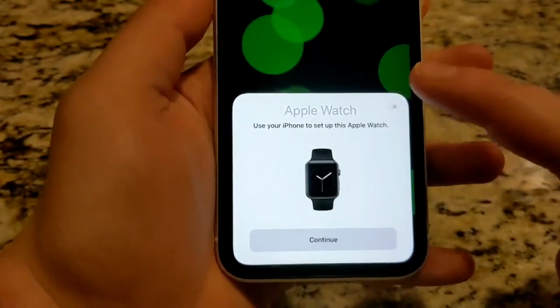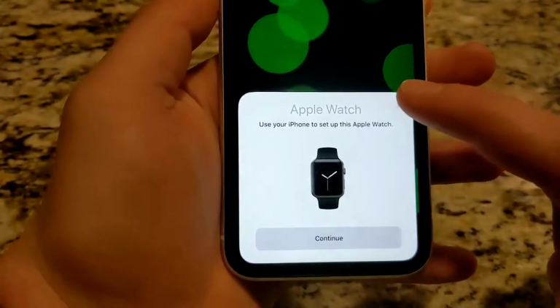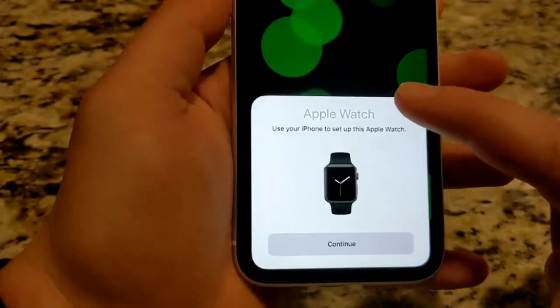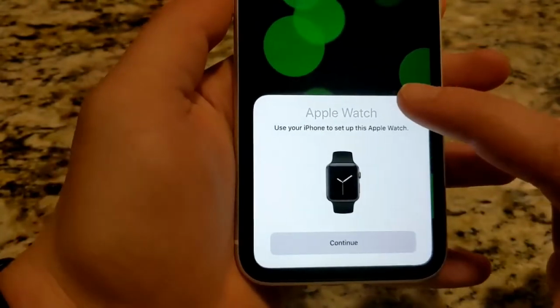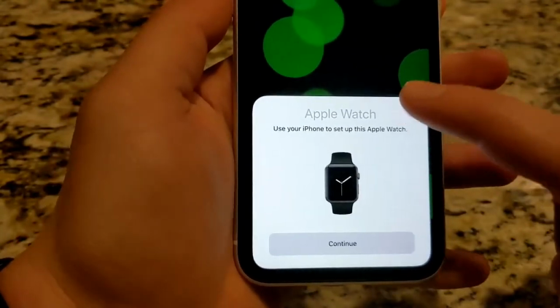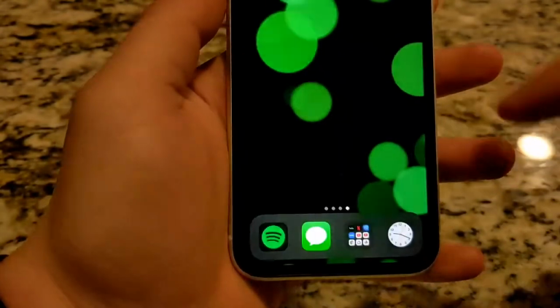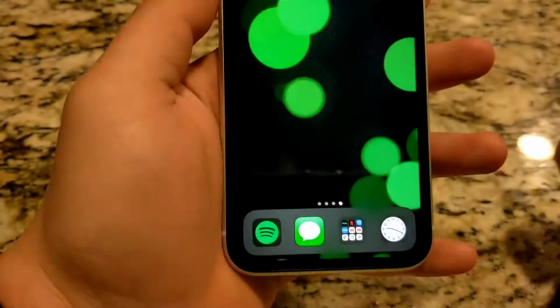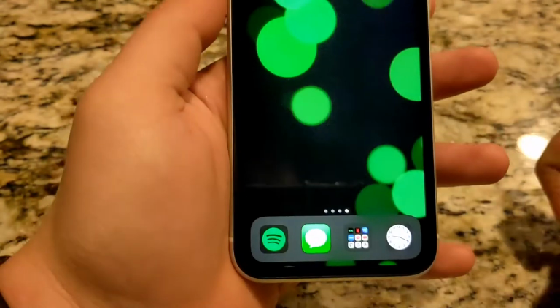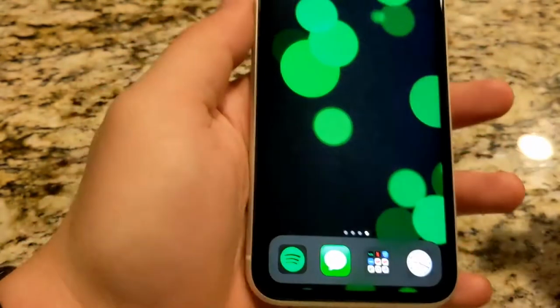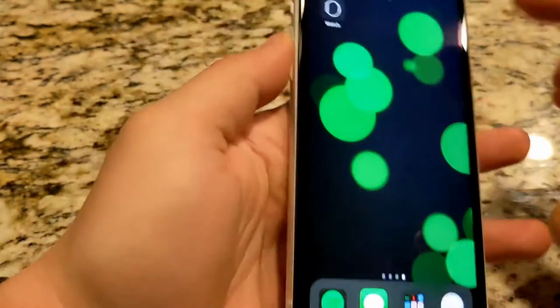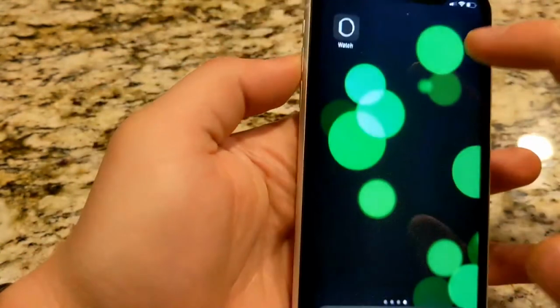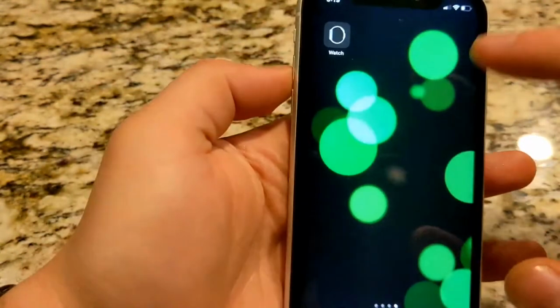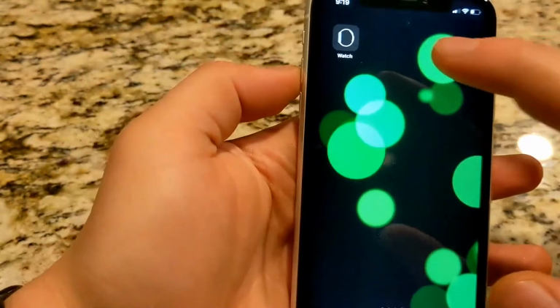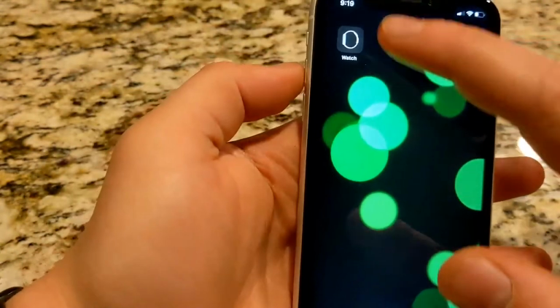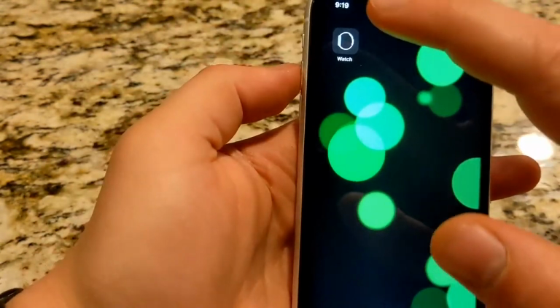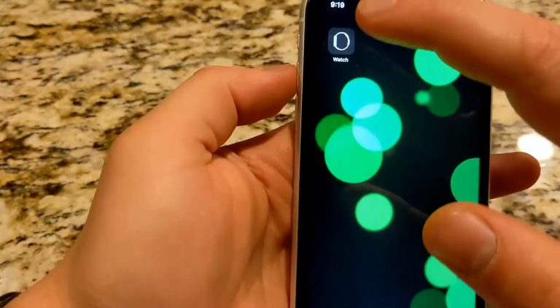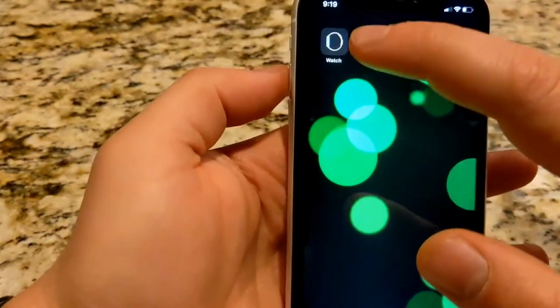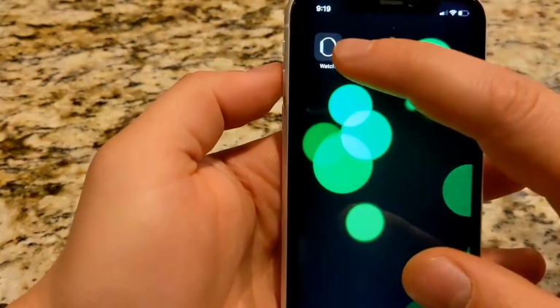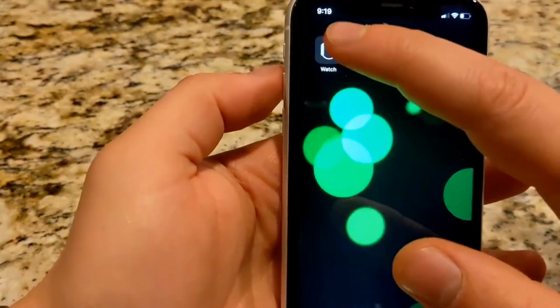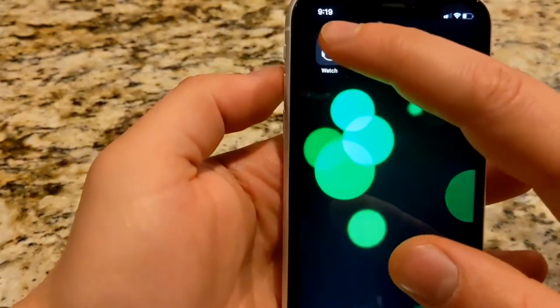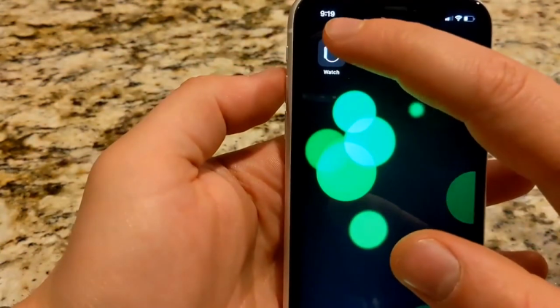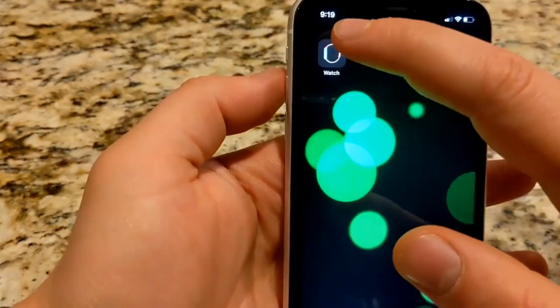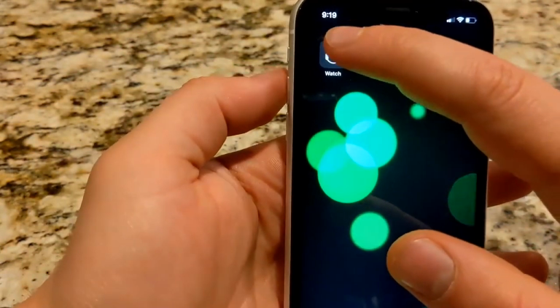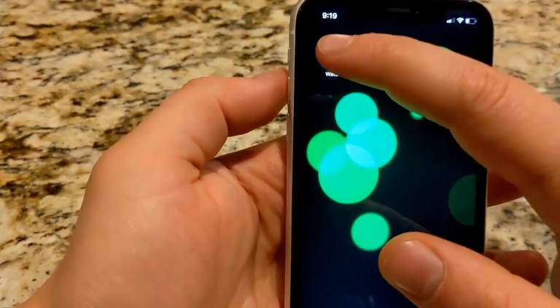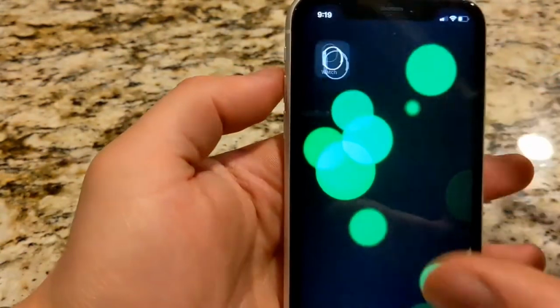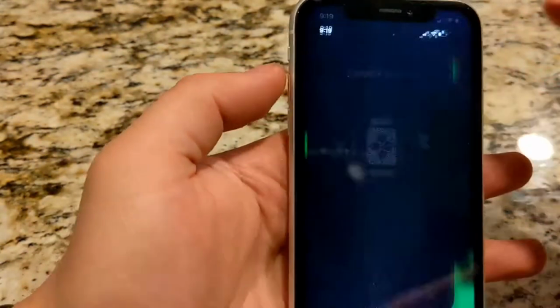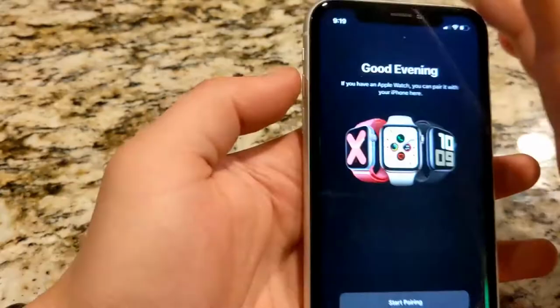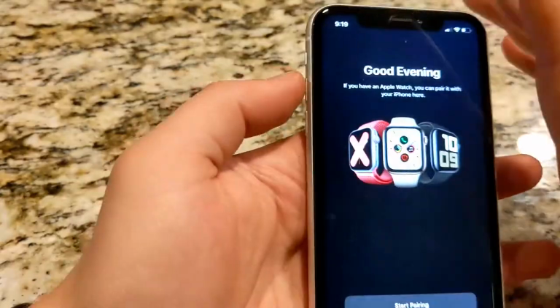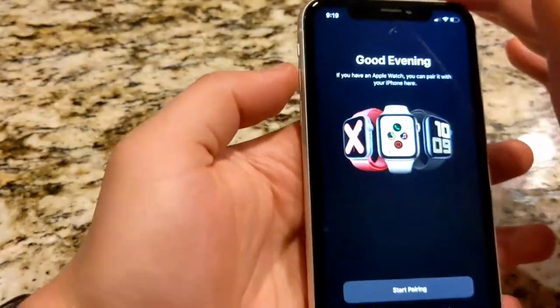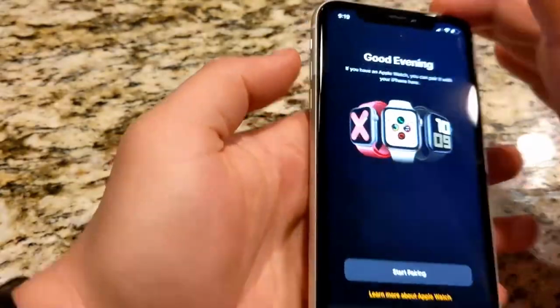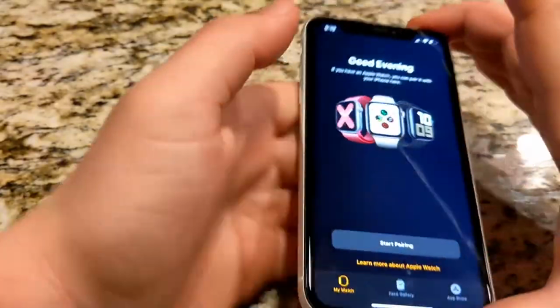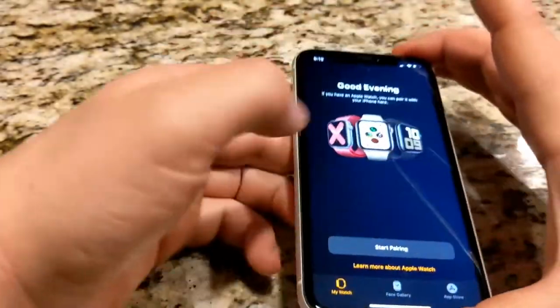Or, open the Apple Watch app on your iPhone, then tap Pair New Watch.